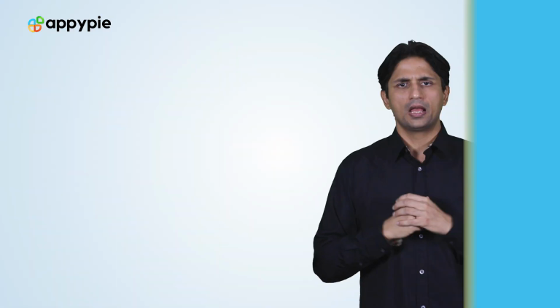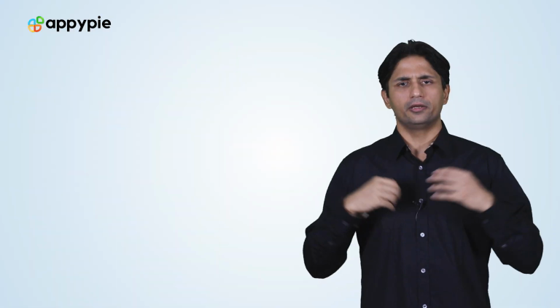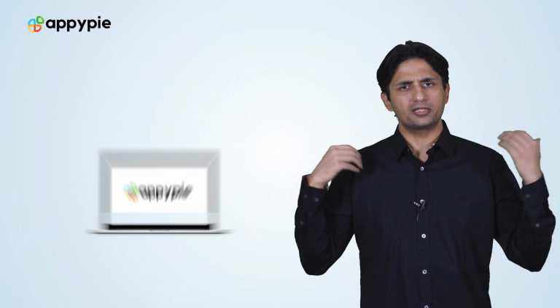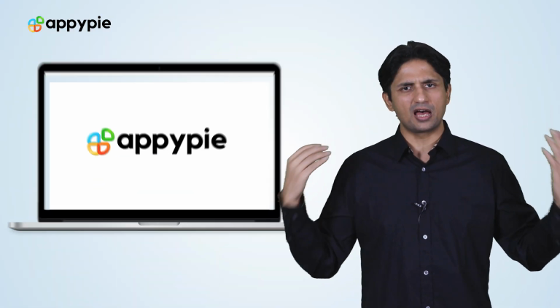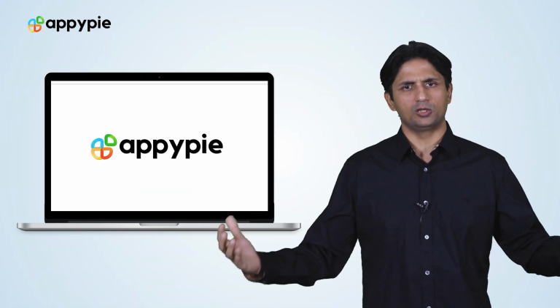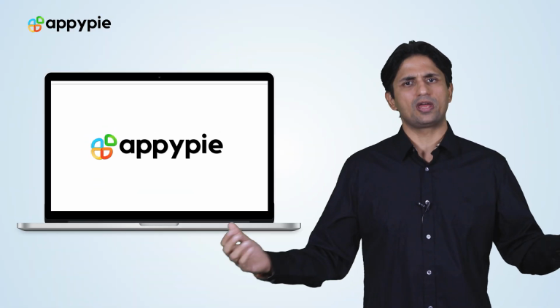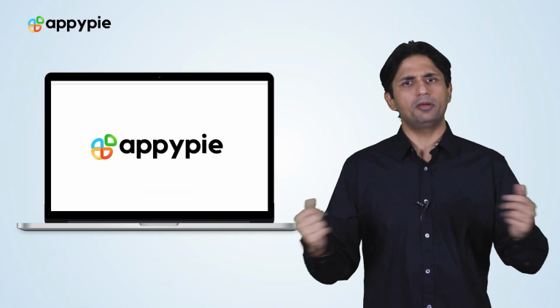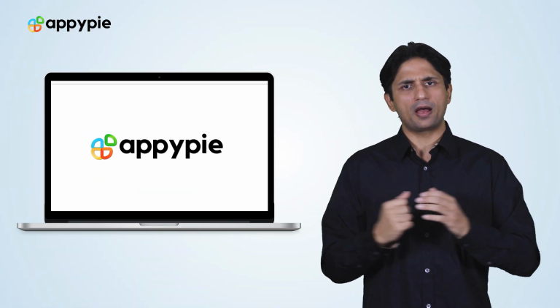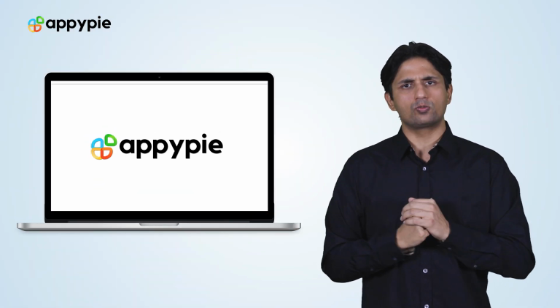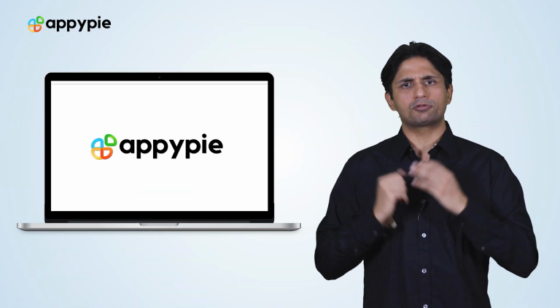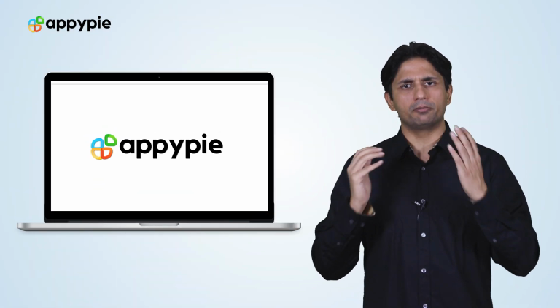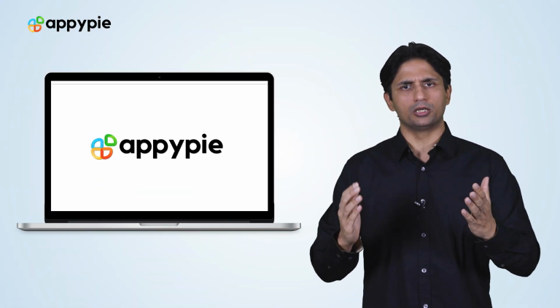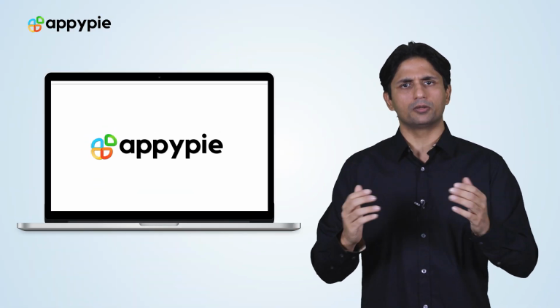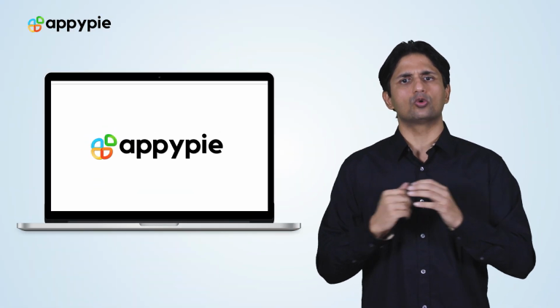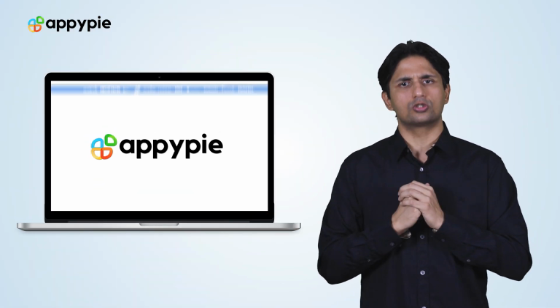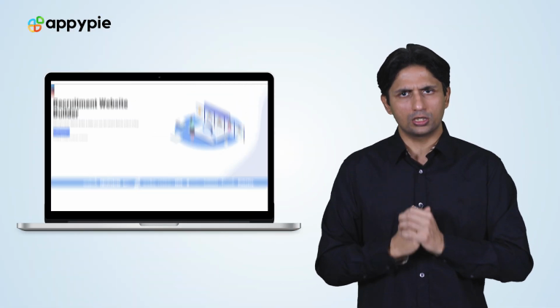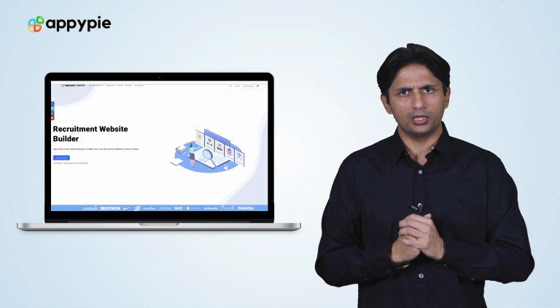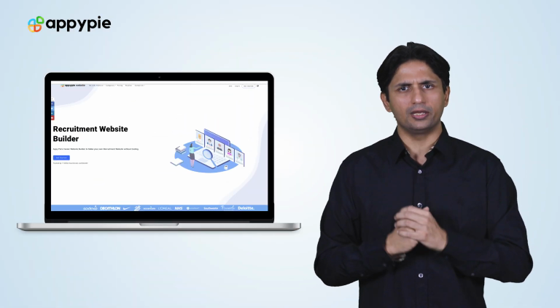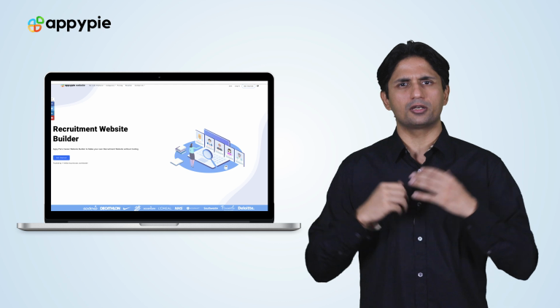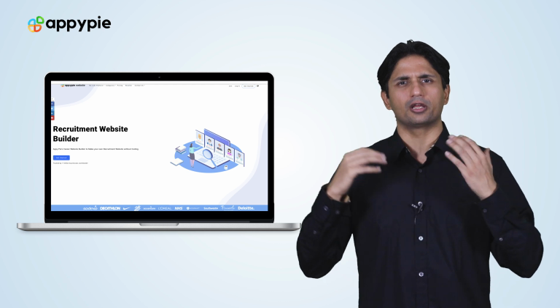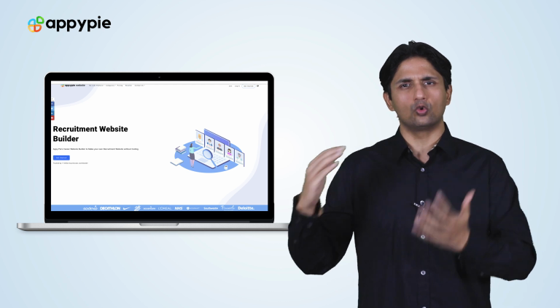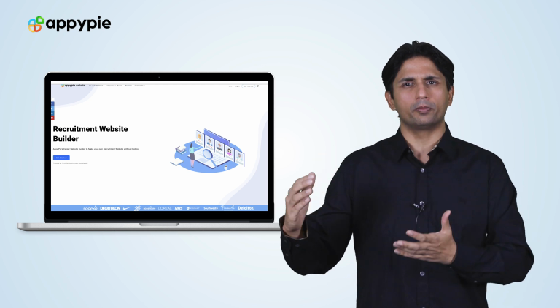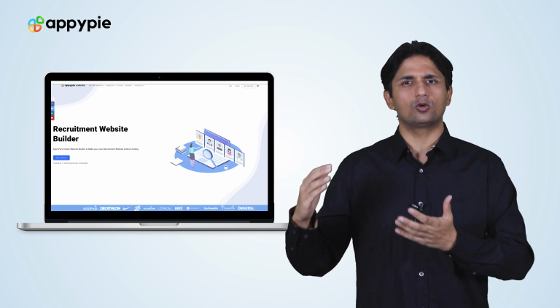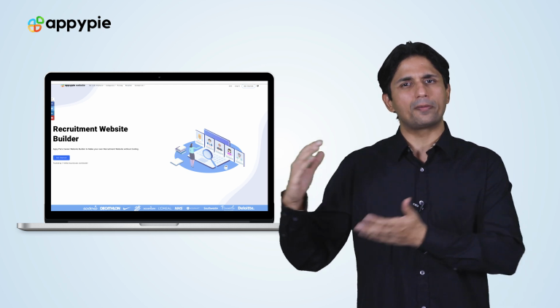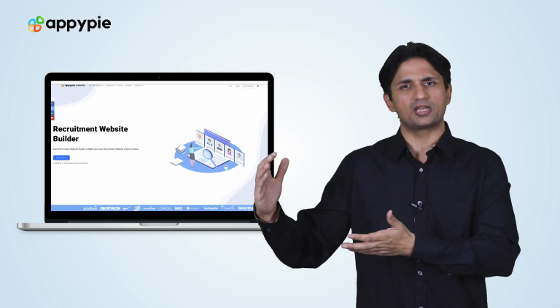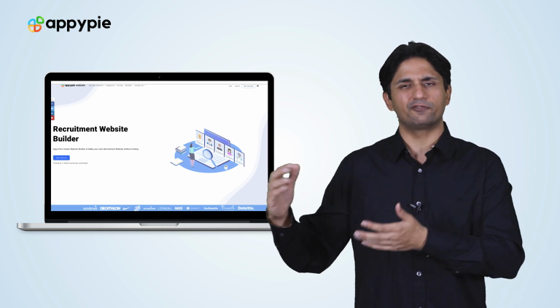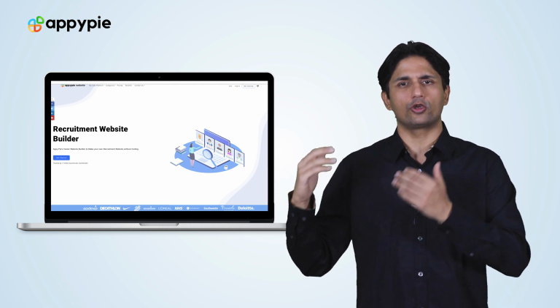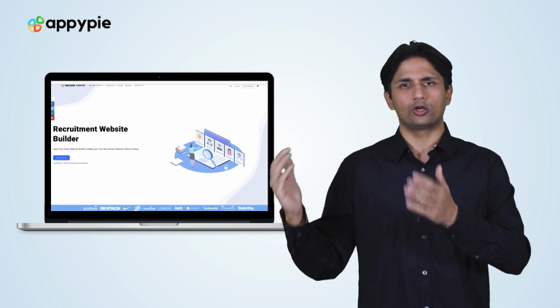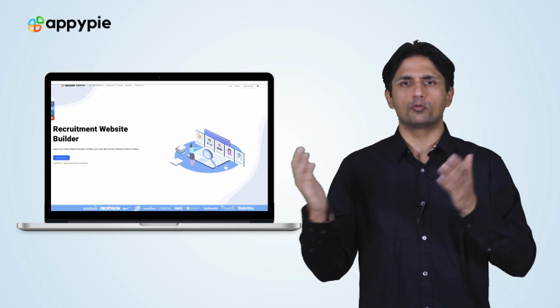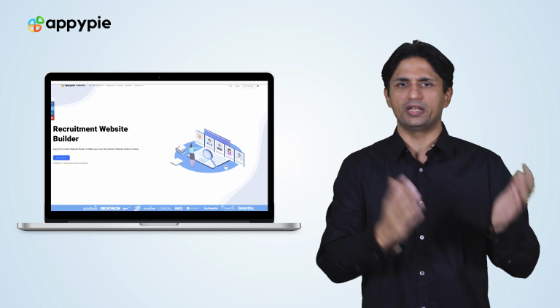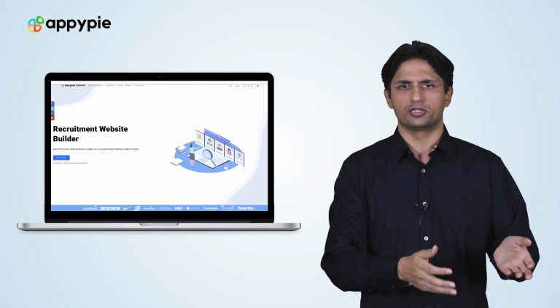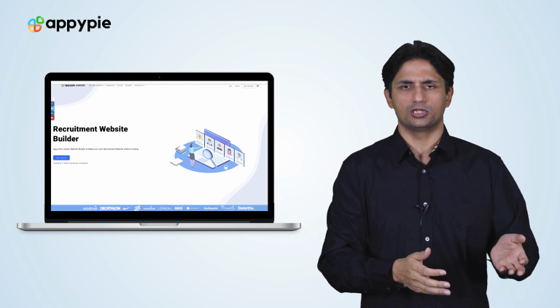Yes Sami, with AppyPie's website builder, you could certainly create a recruitment website for your recruitment agency.